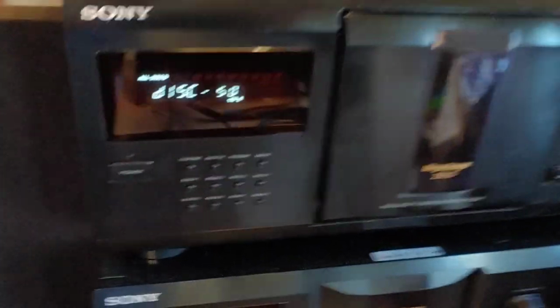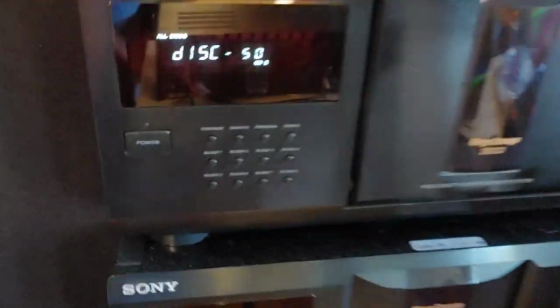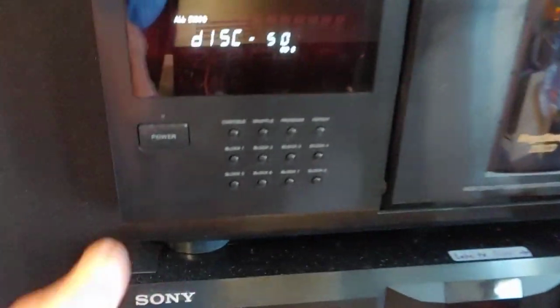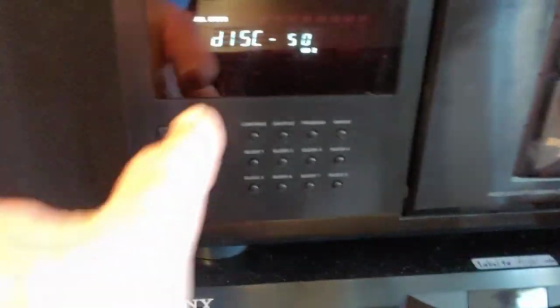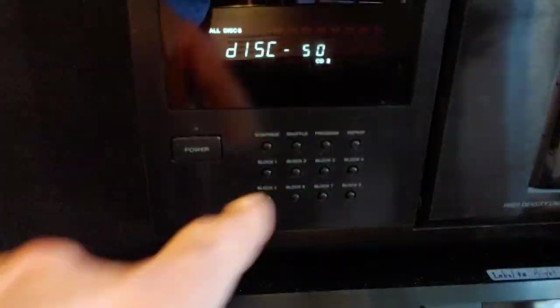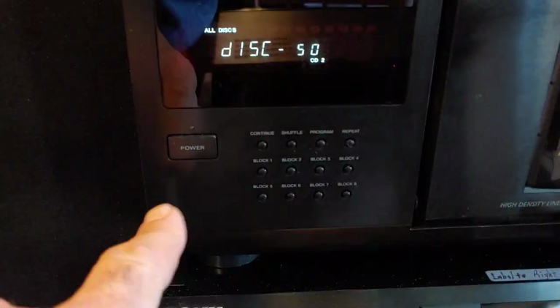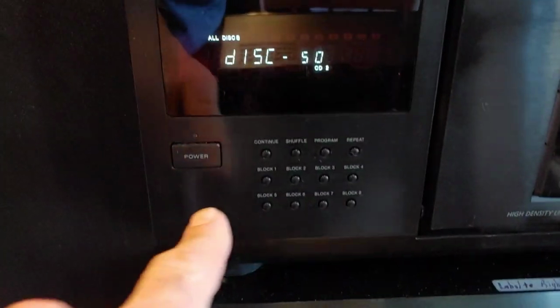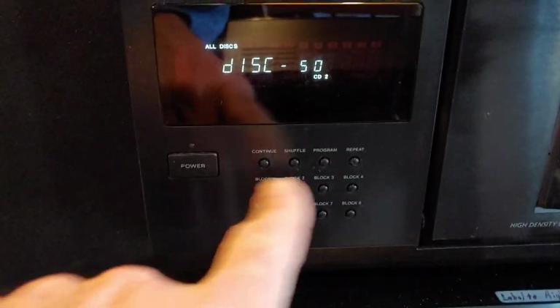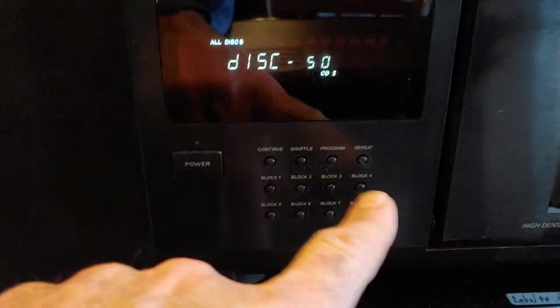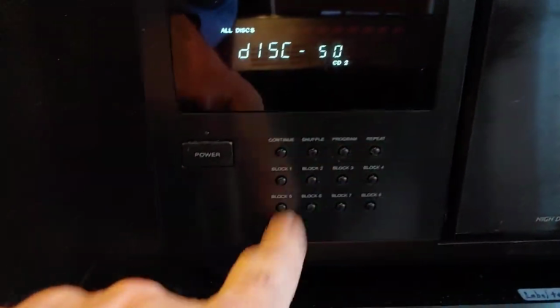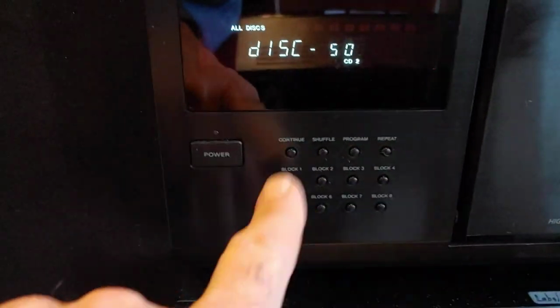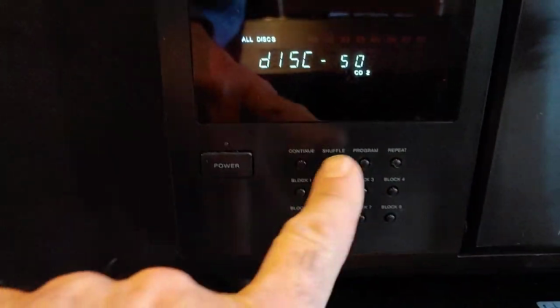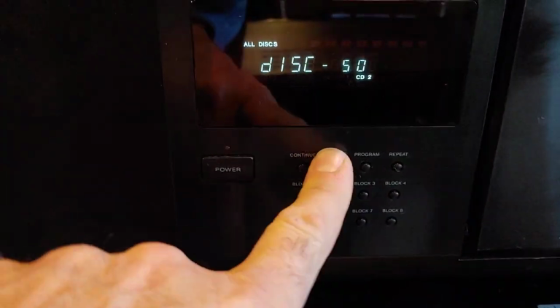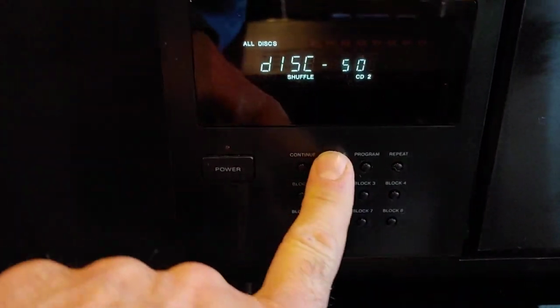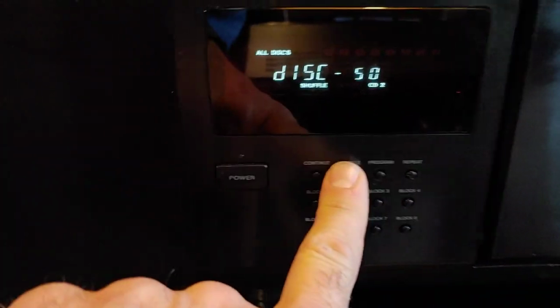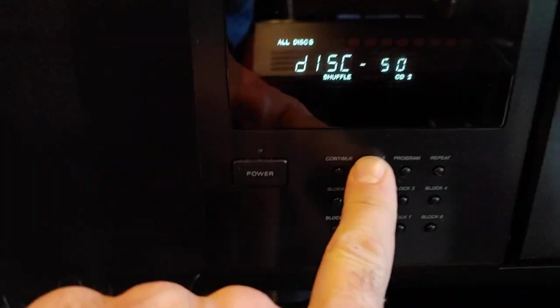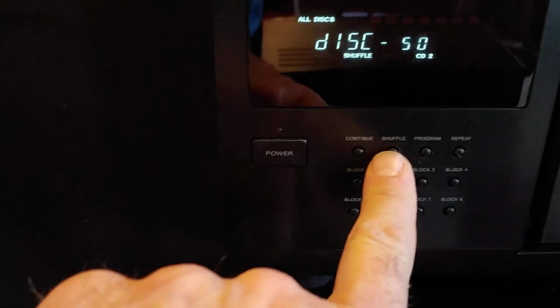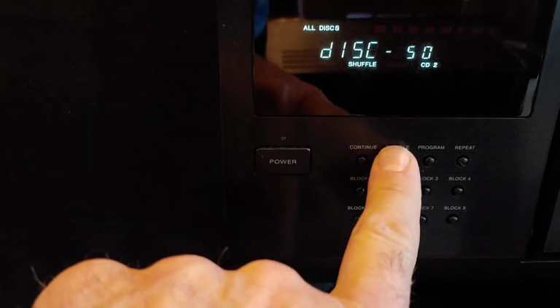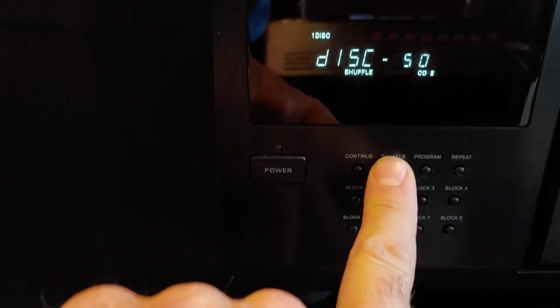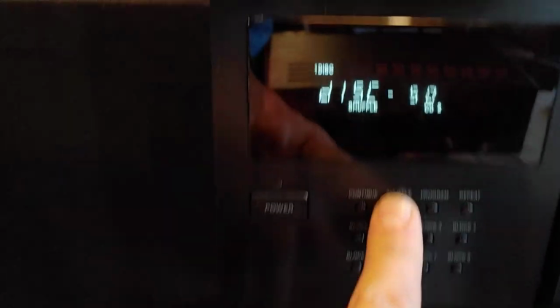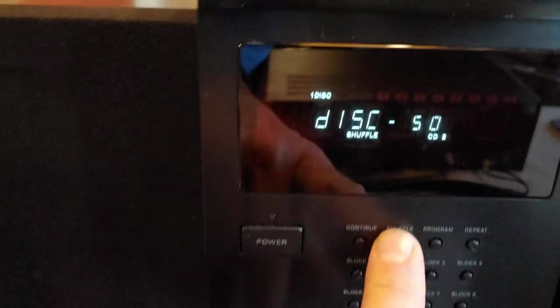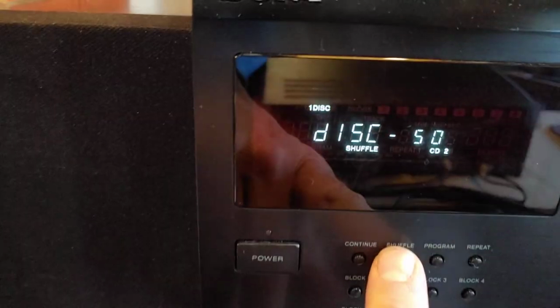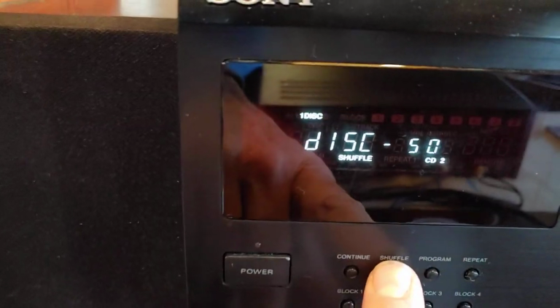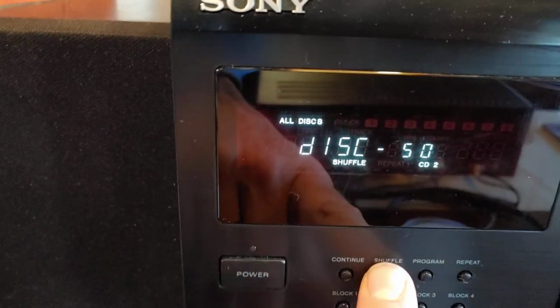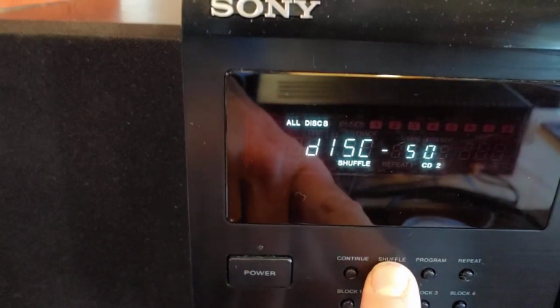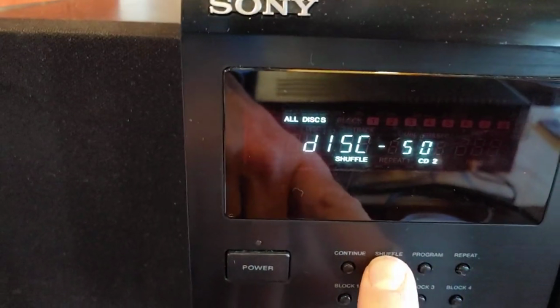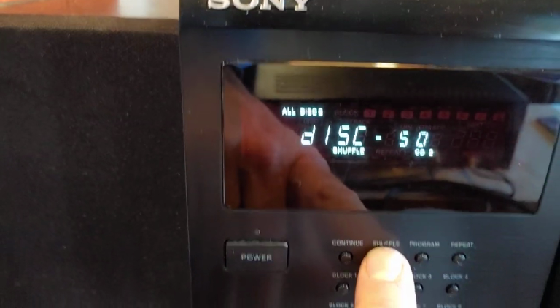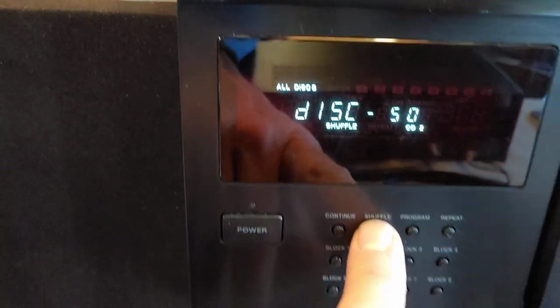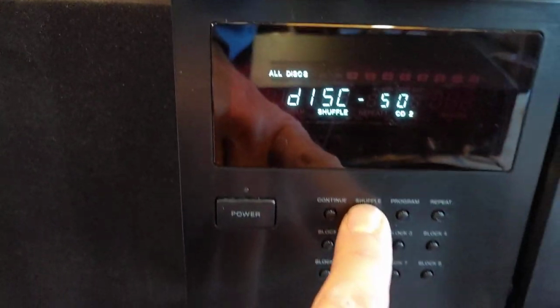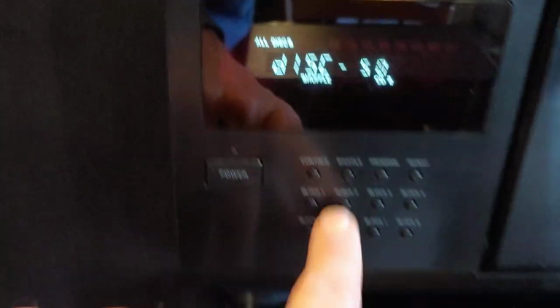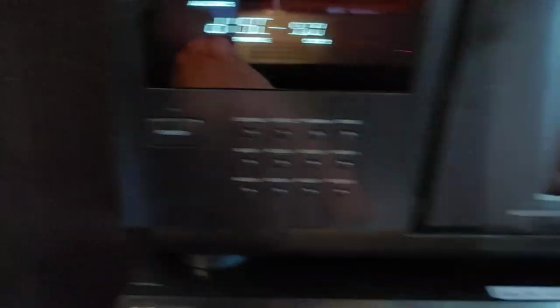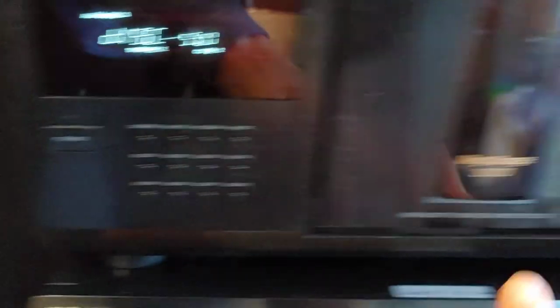You can play straight, you can play shuffle, you can do whatever you want. This is the shuffle option — one disc, all disc shuffle option.